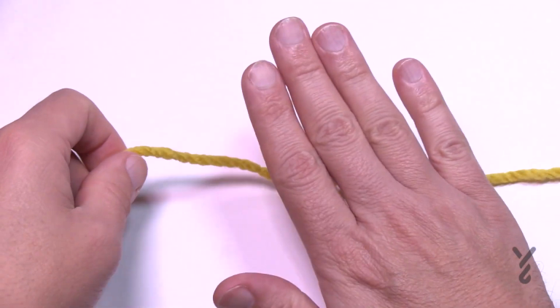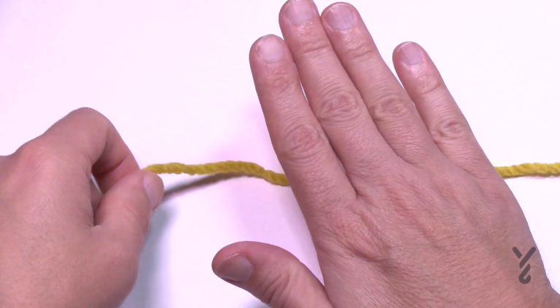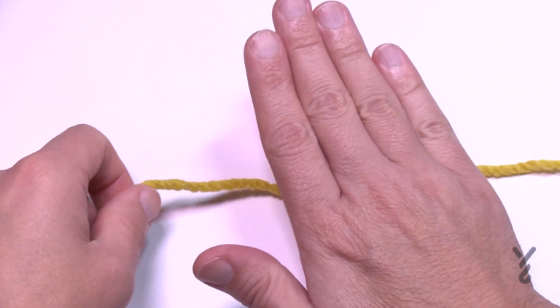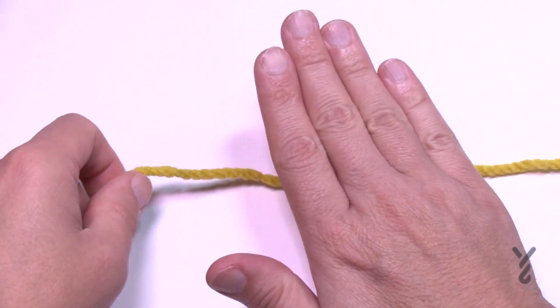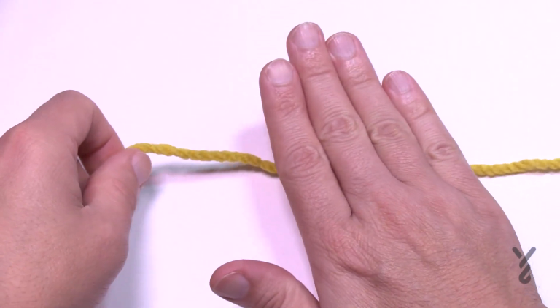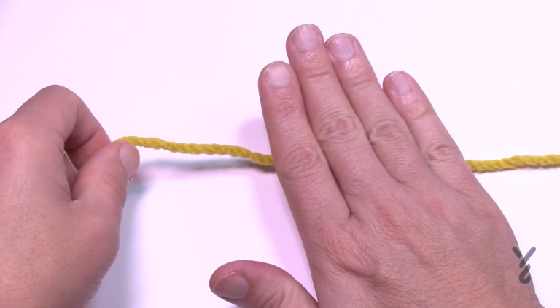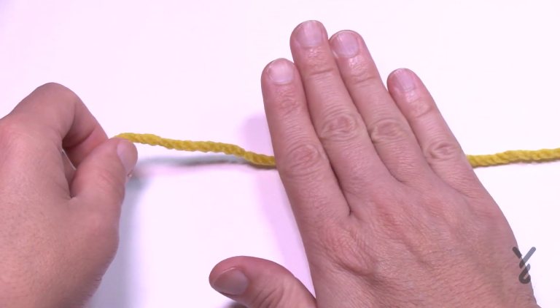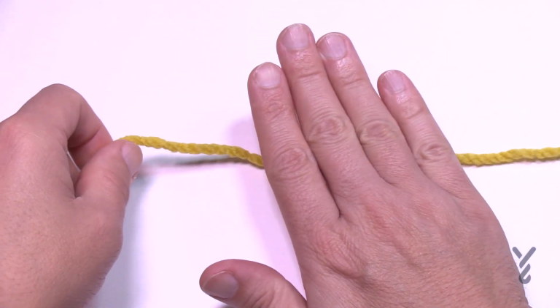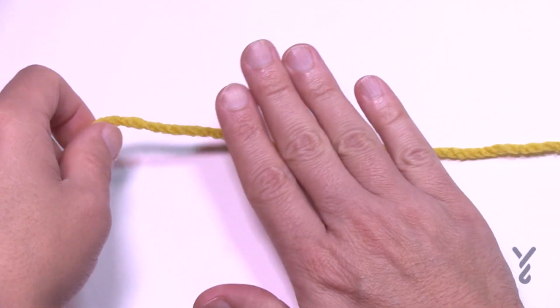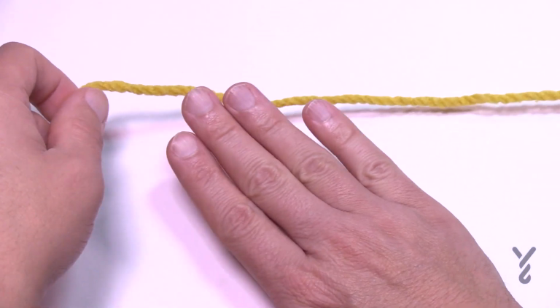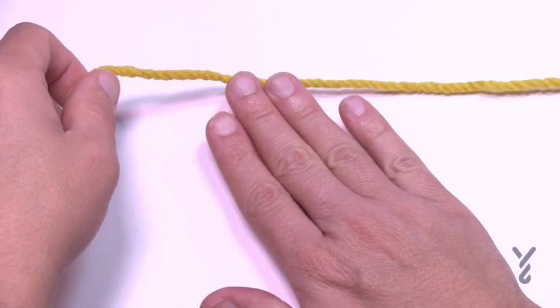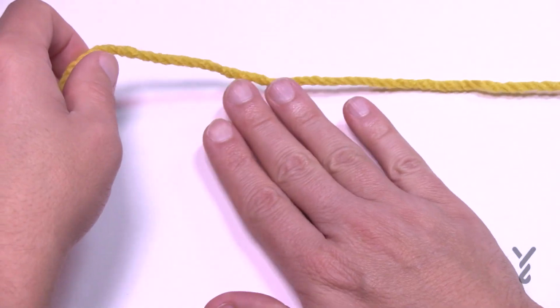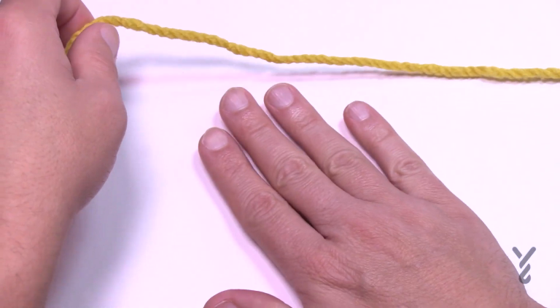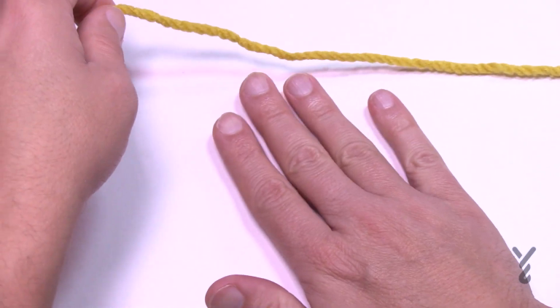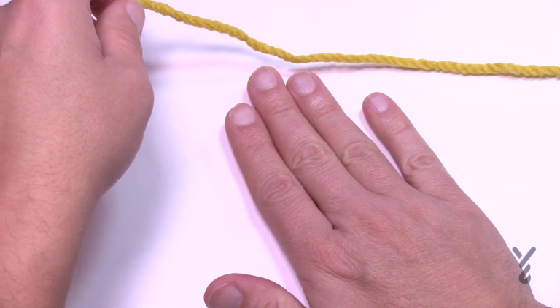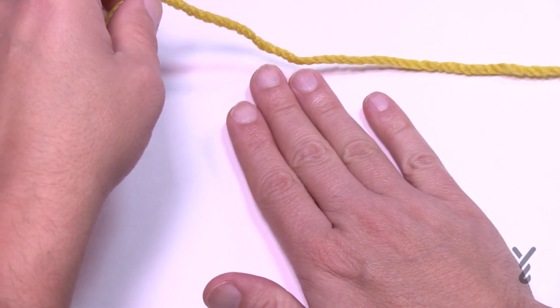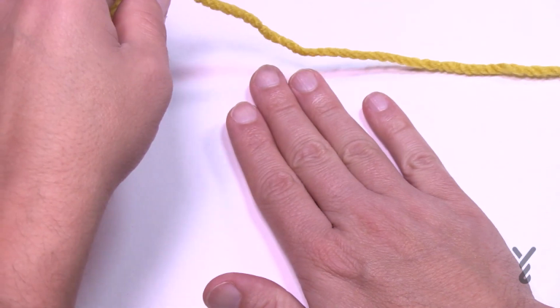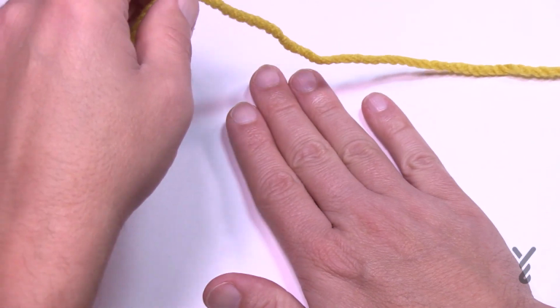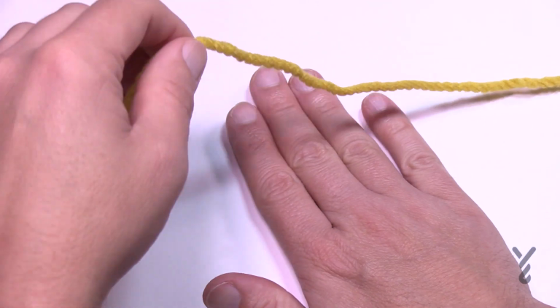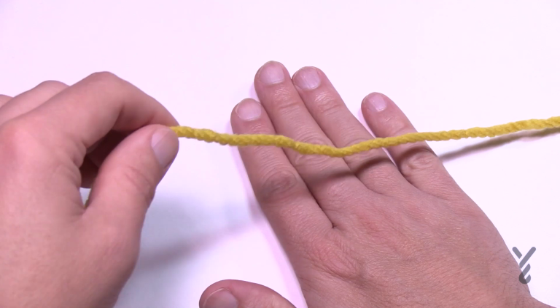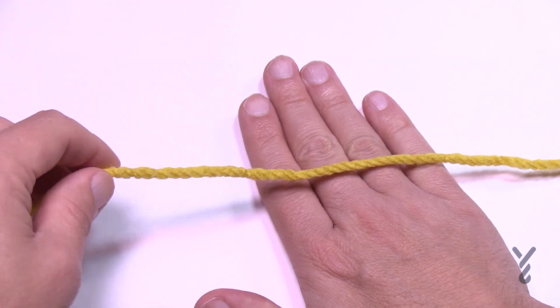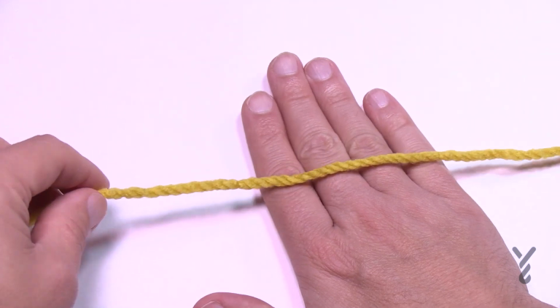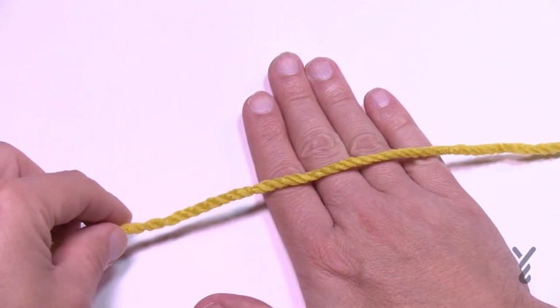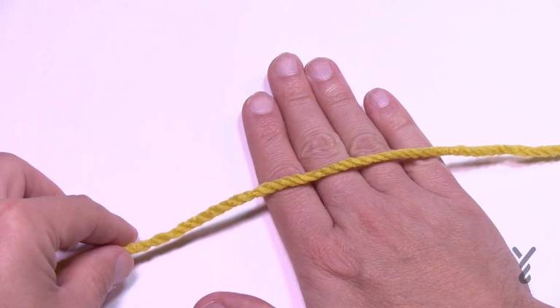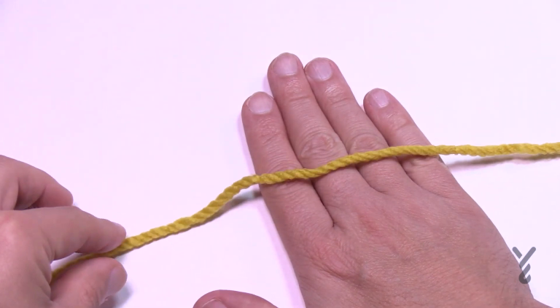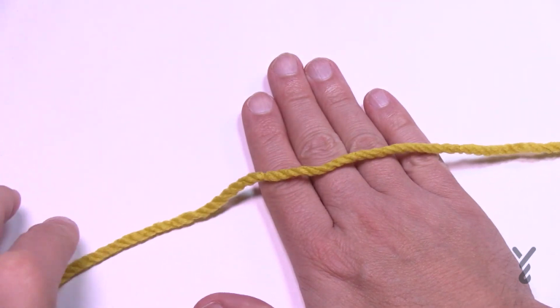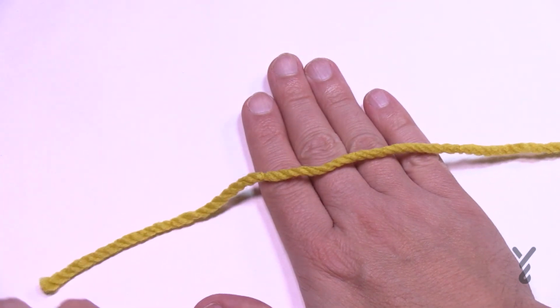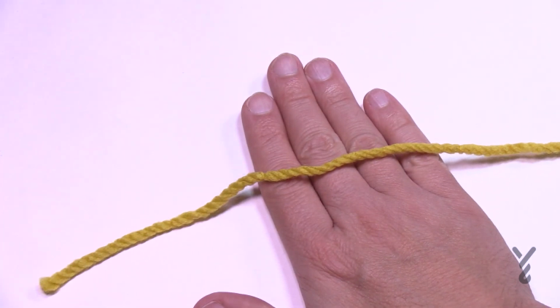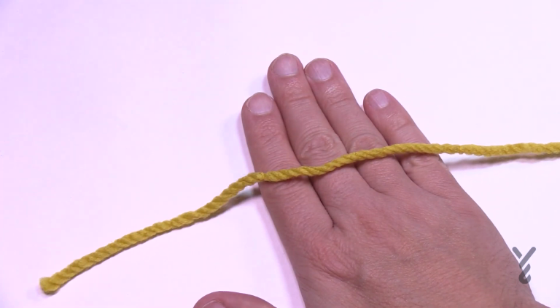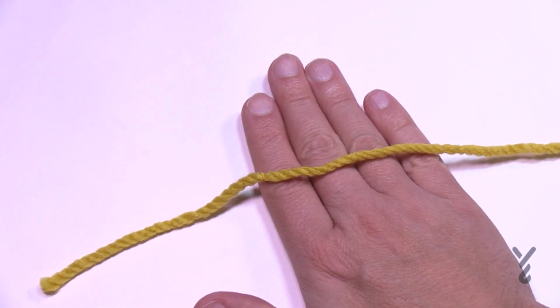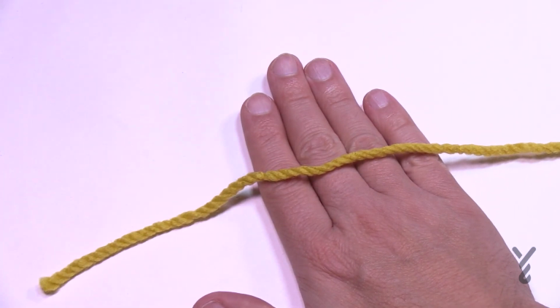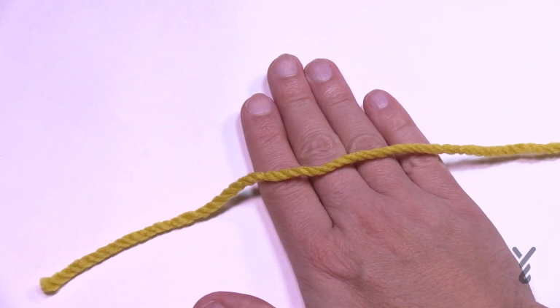I want you to put your hand down and lay the yarn over top of it.